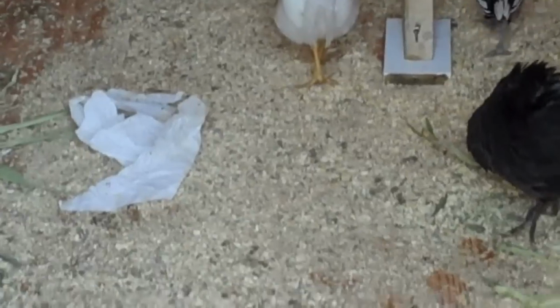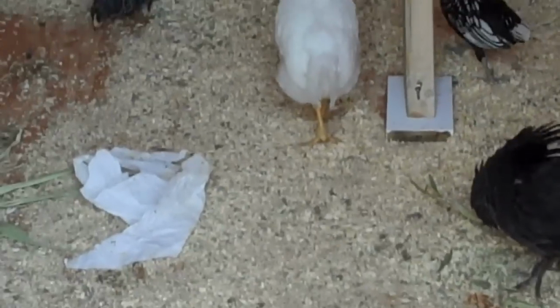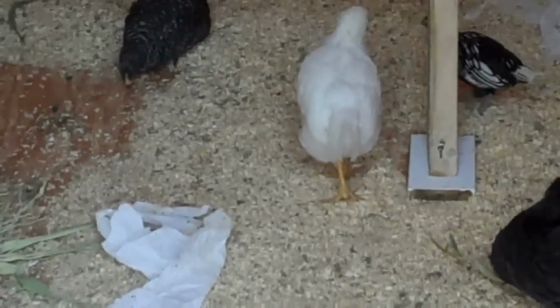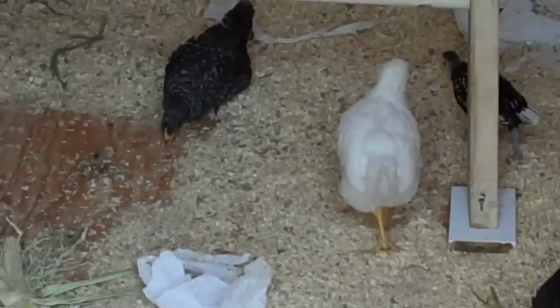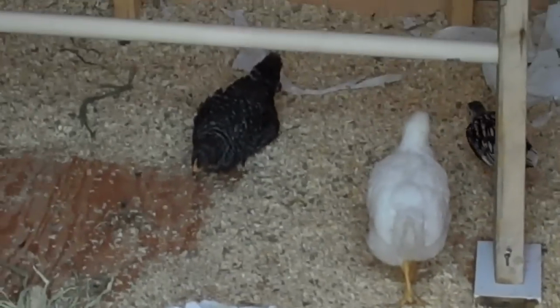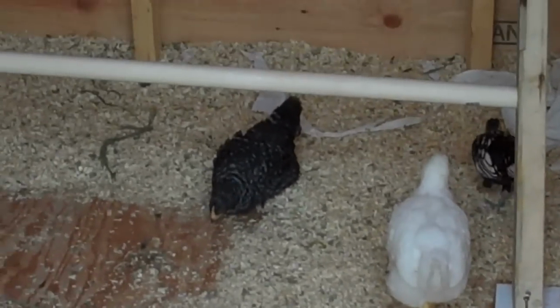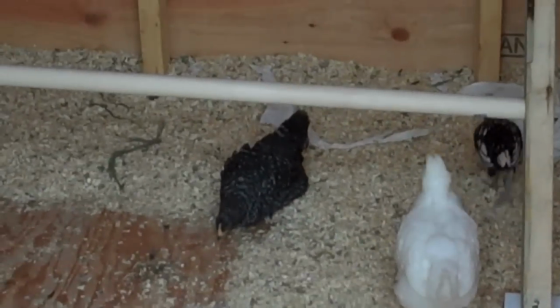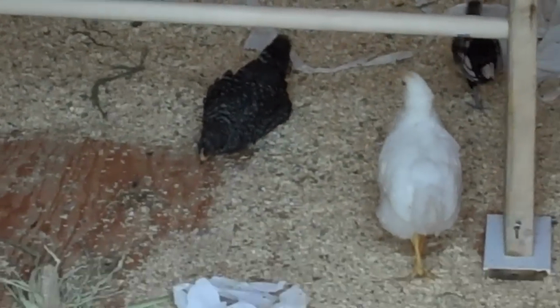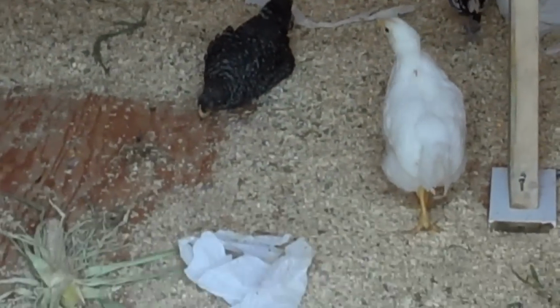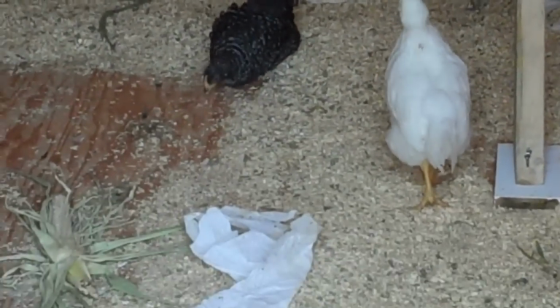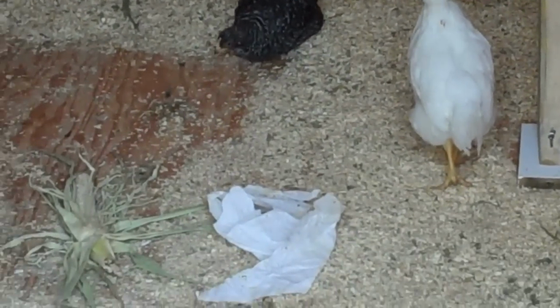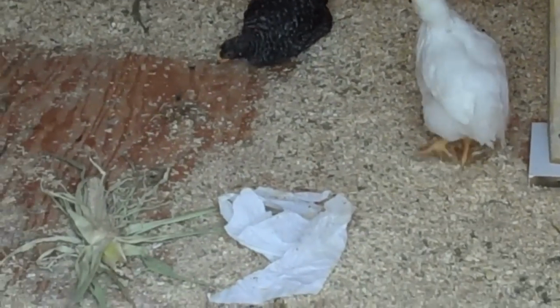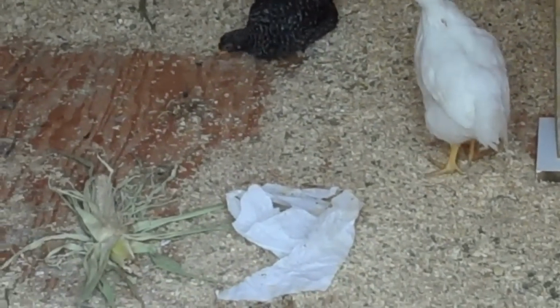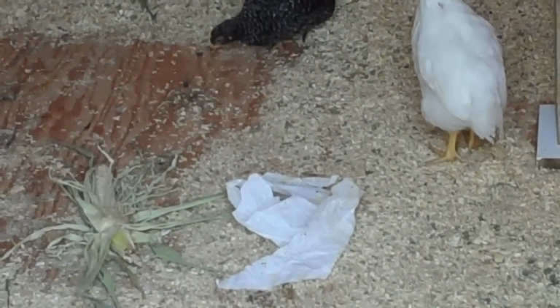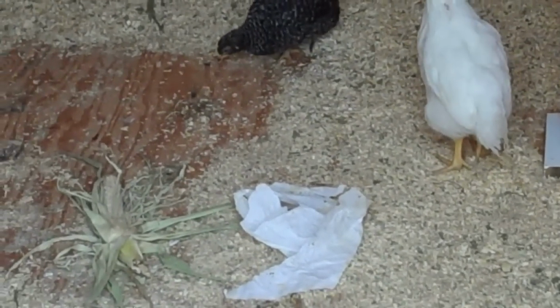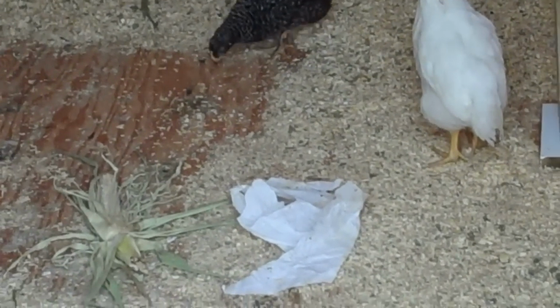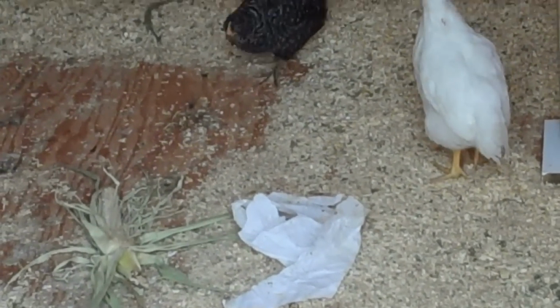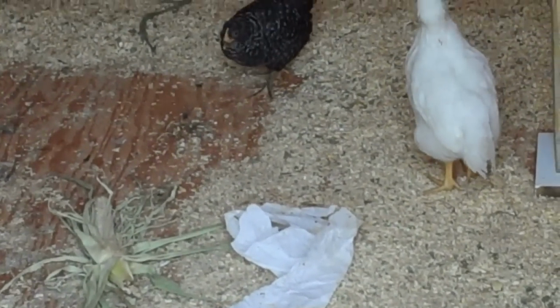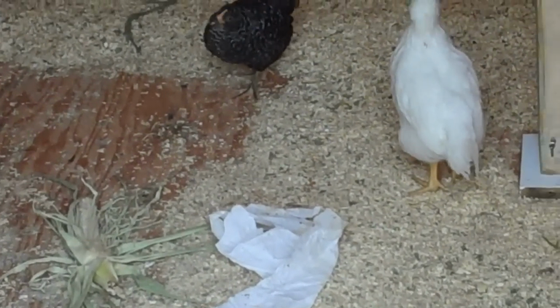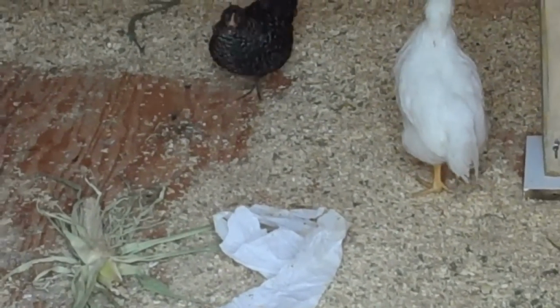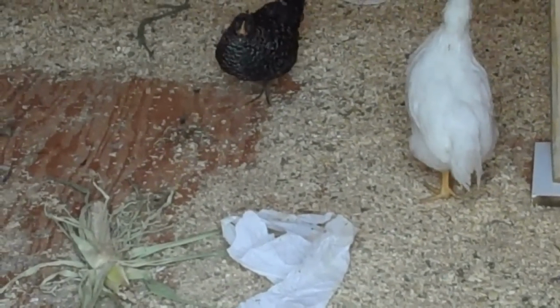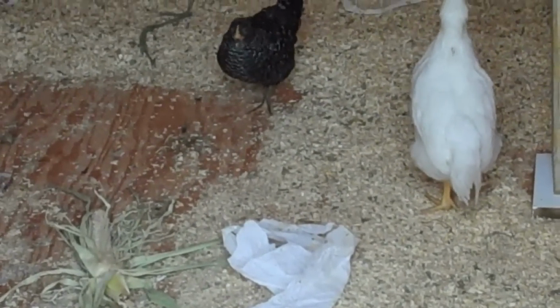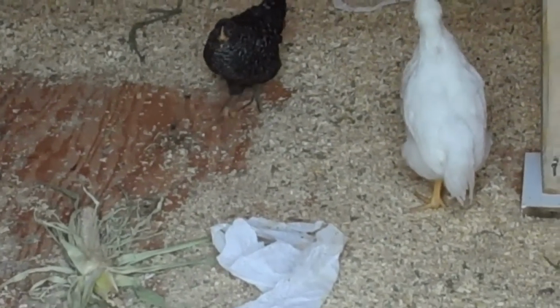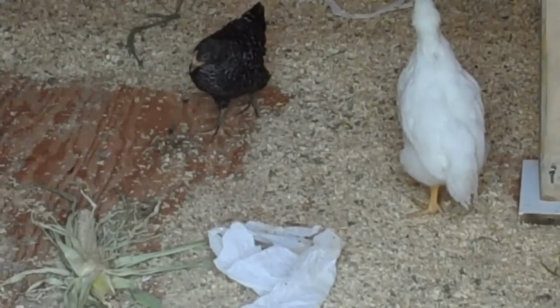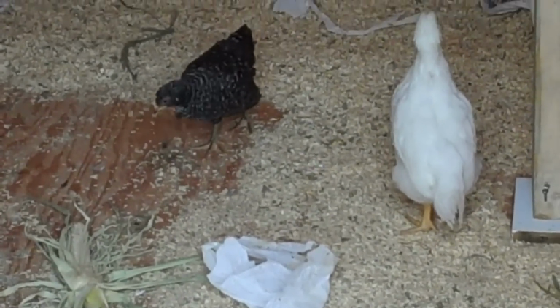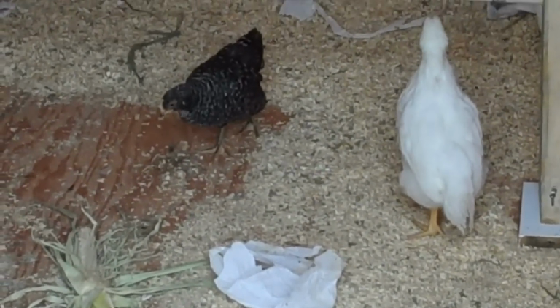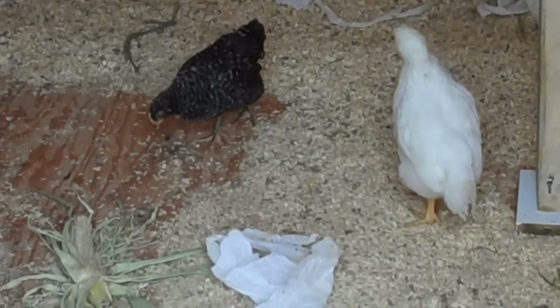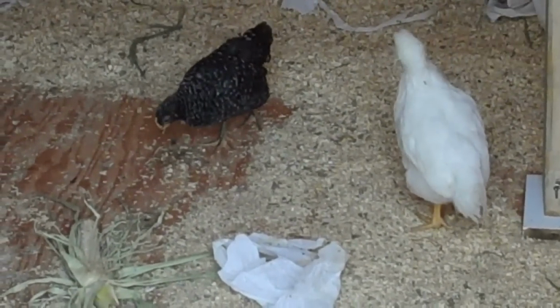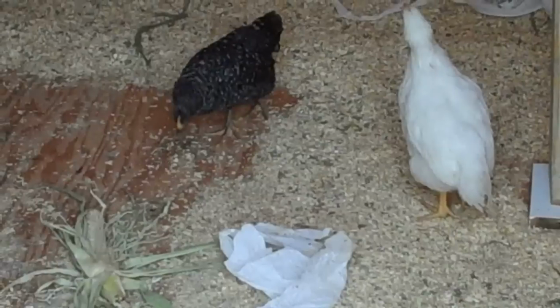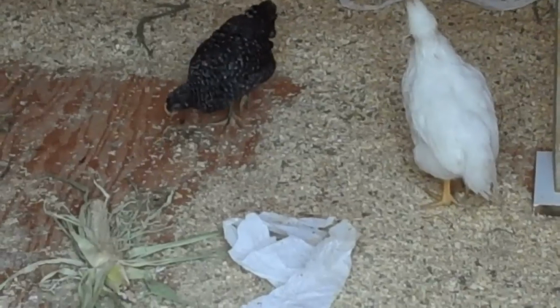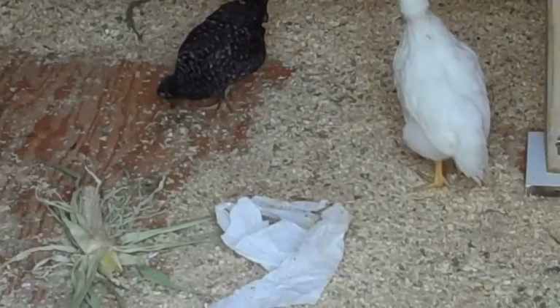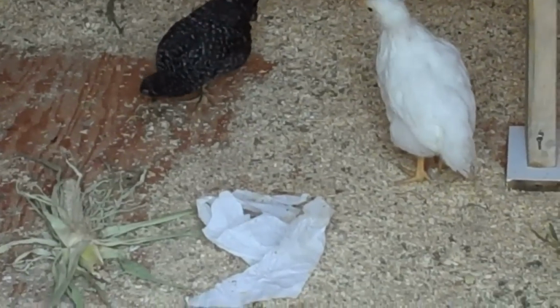Now I'll have to keep watching in the evening to see how much longer before they decide to sleep on a perch.